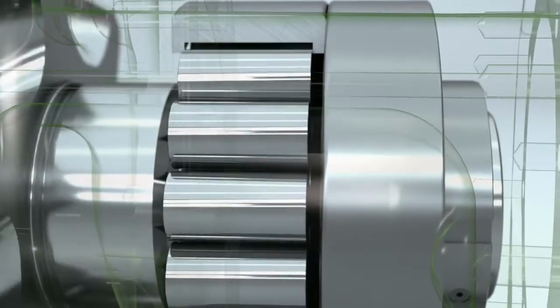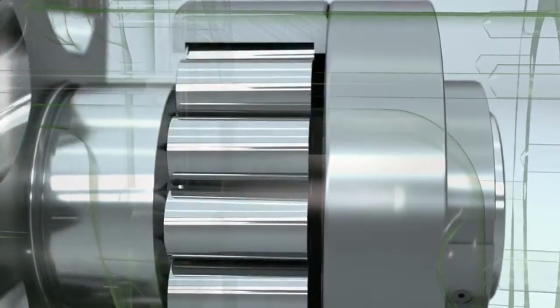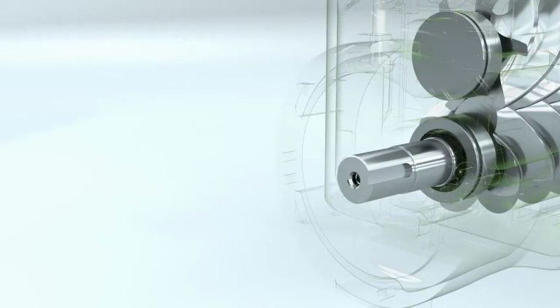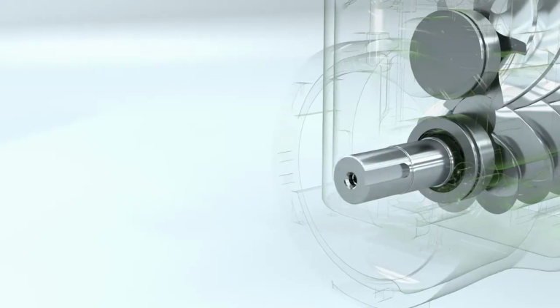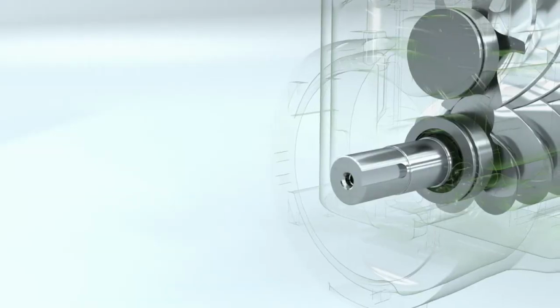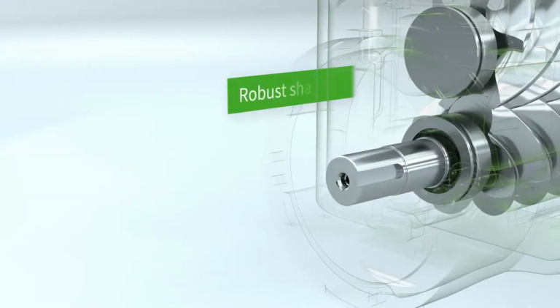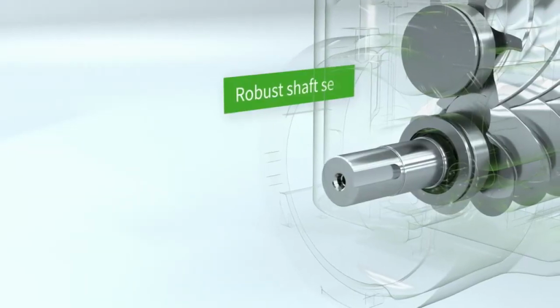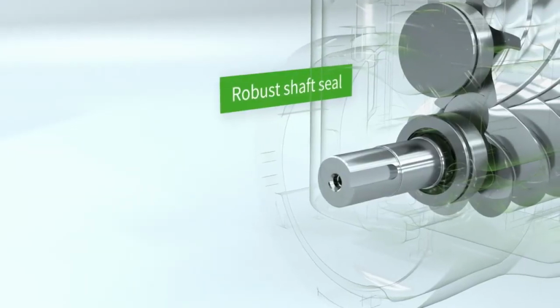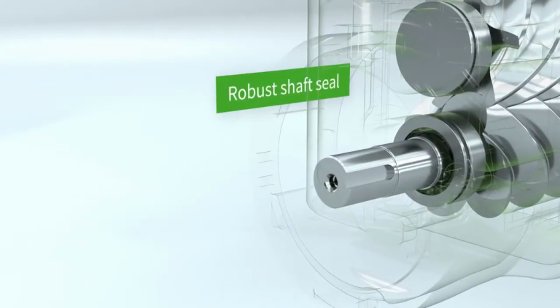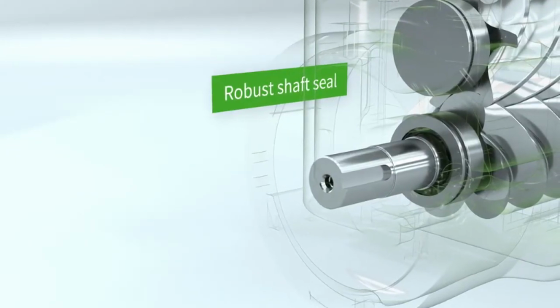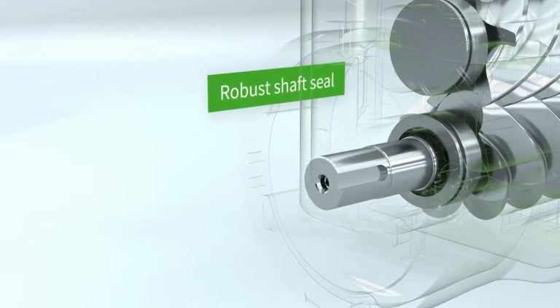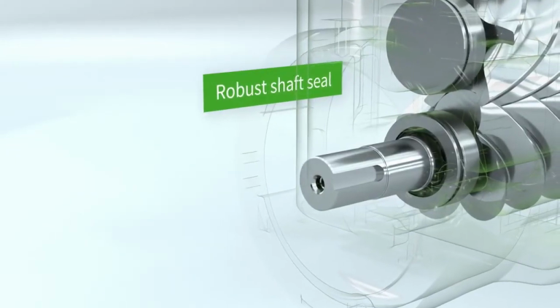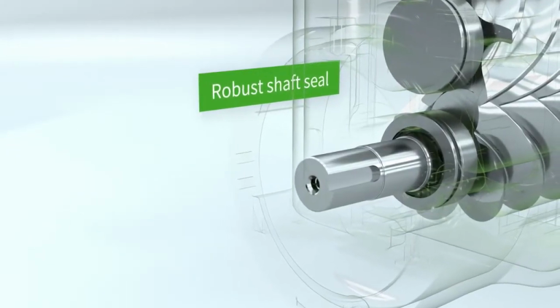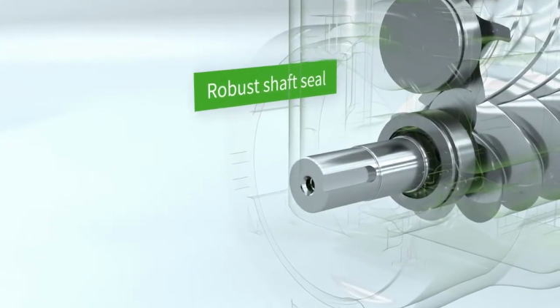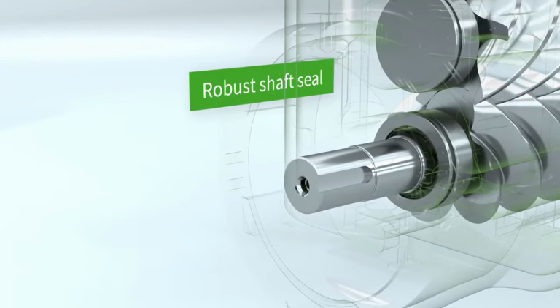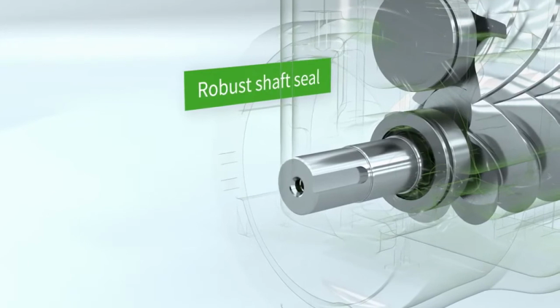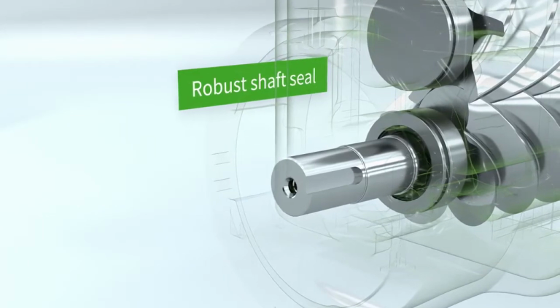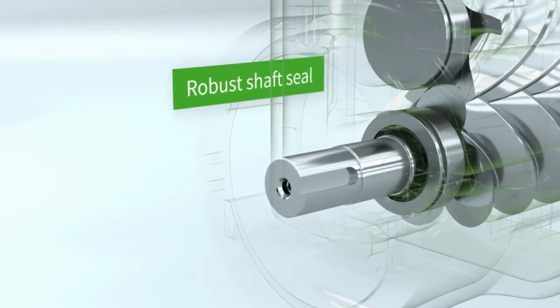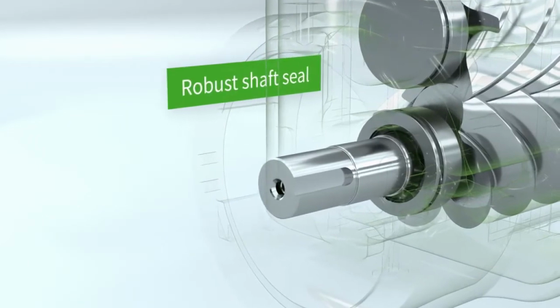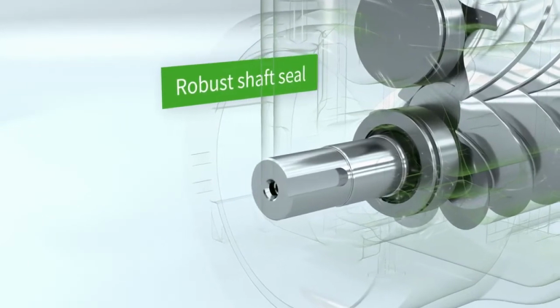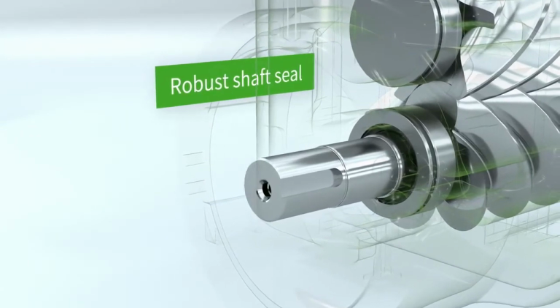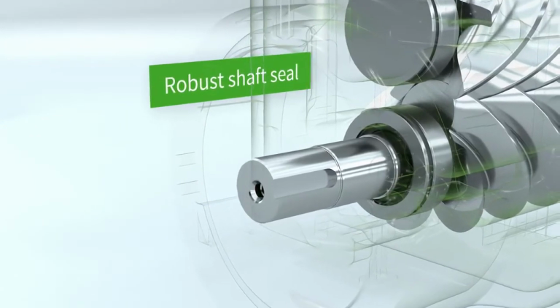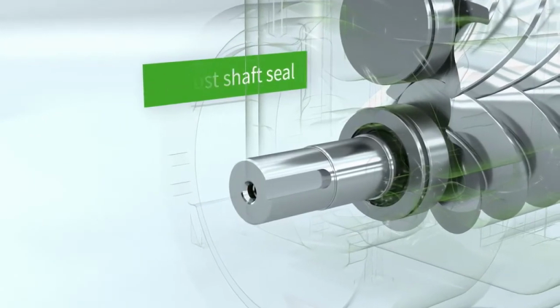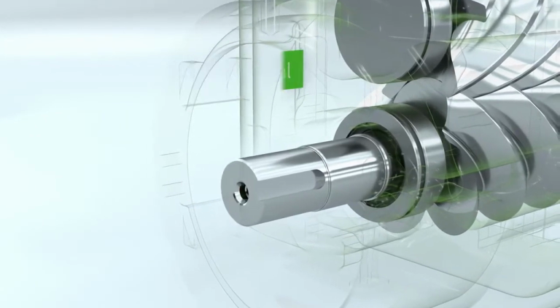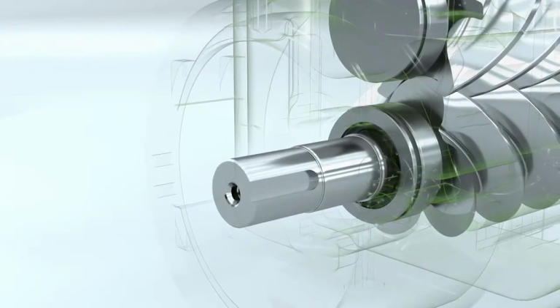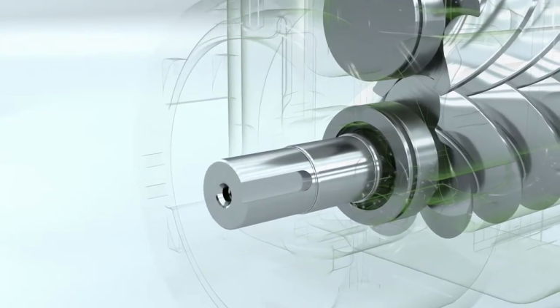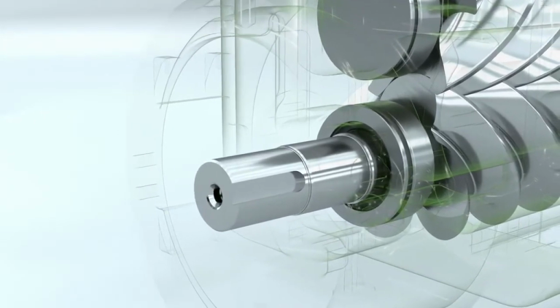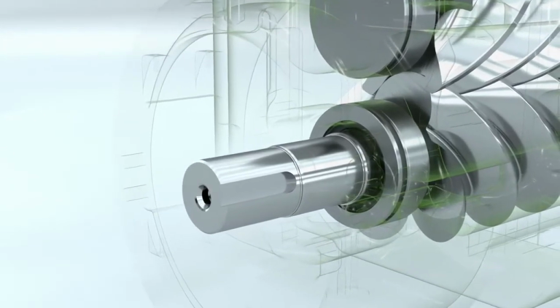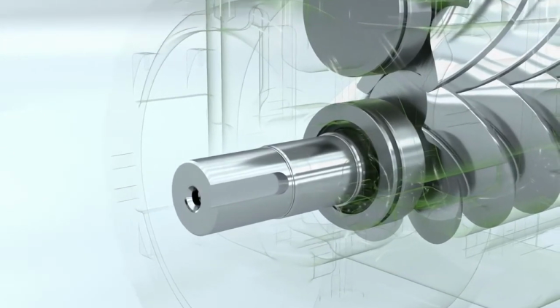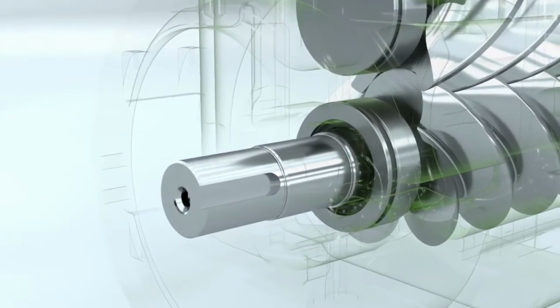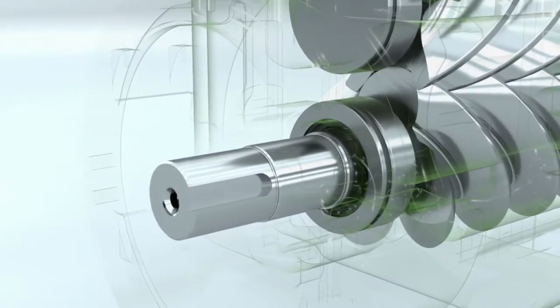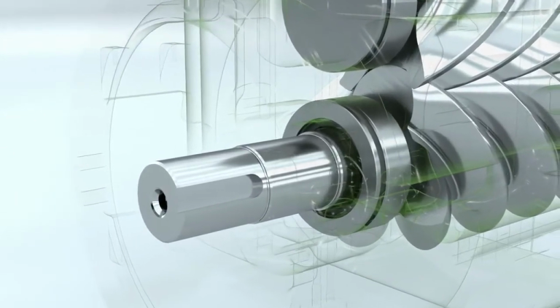The tried and tested shaft seal with the bellows meets the highest of standards for sealing and for a long life.